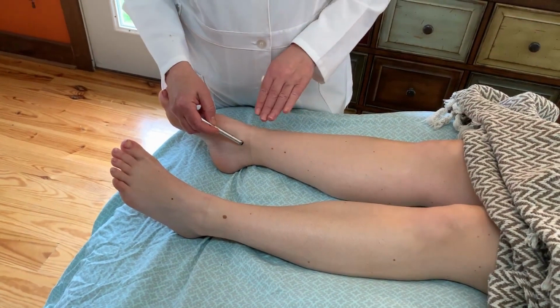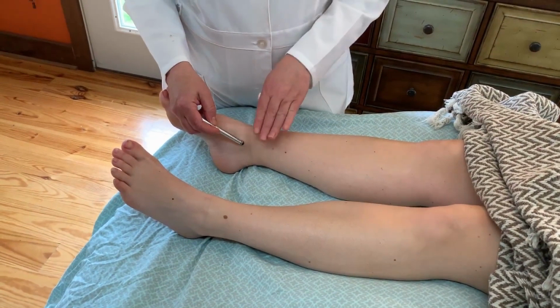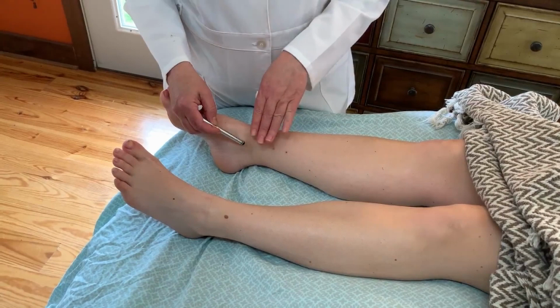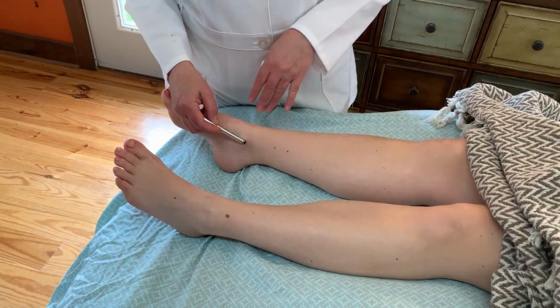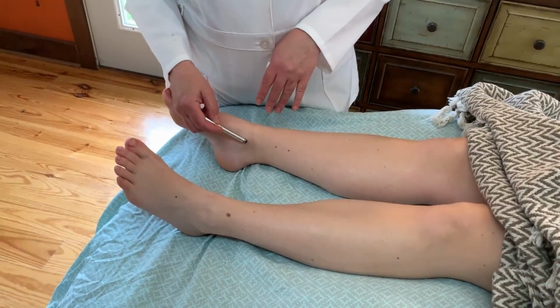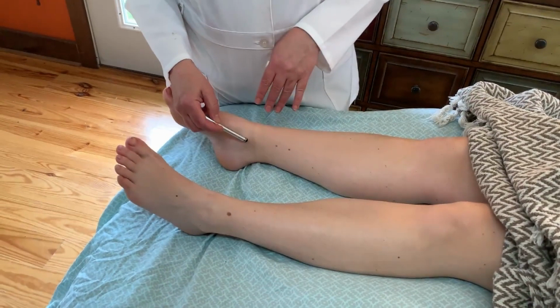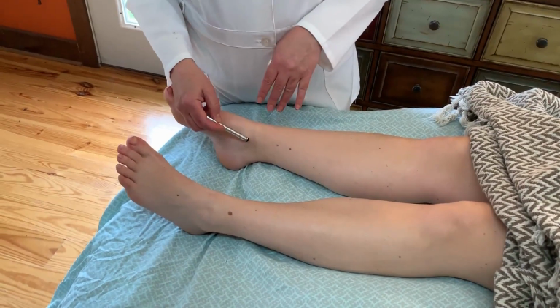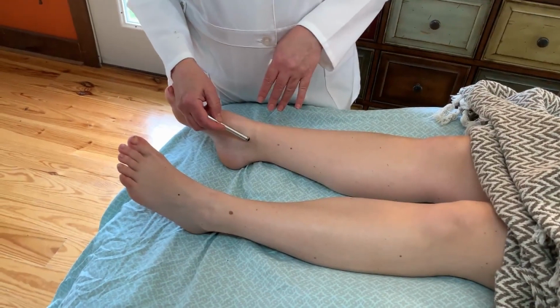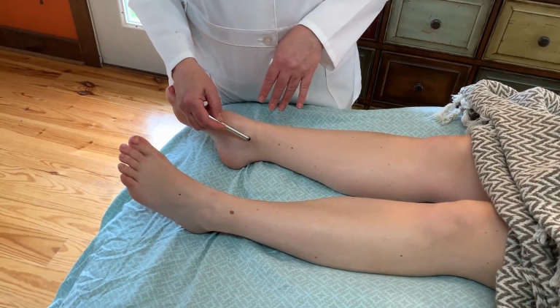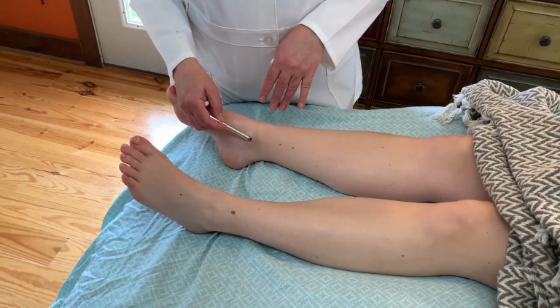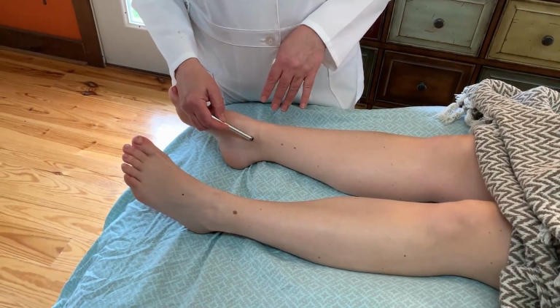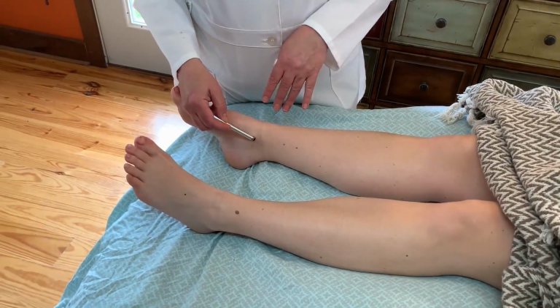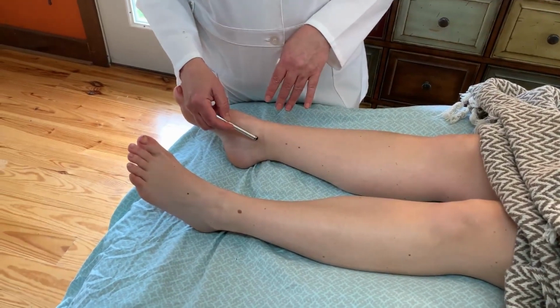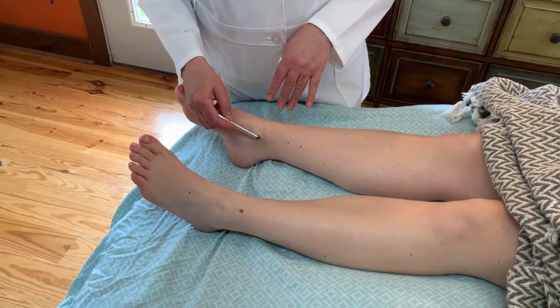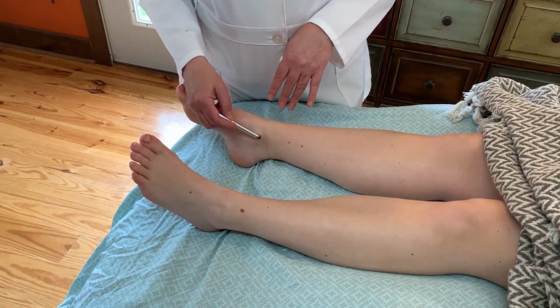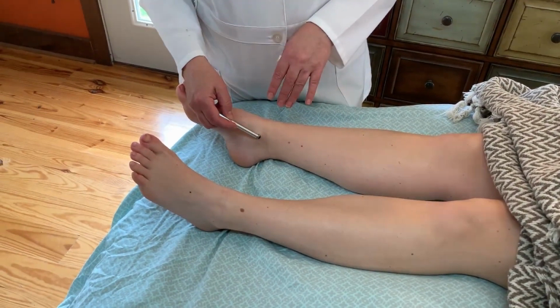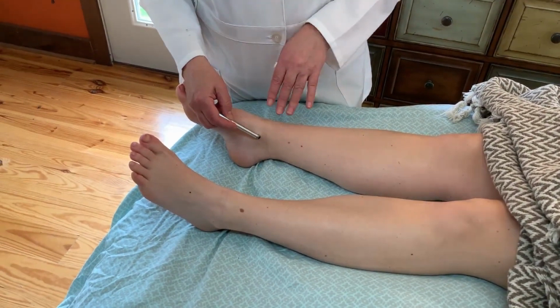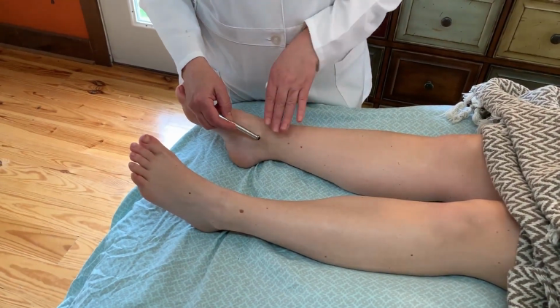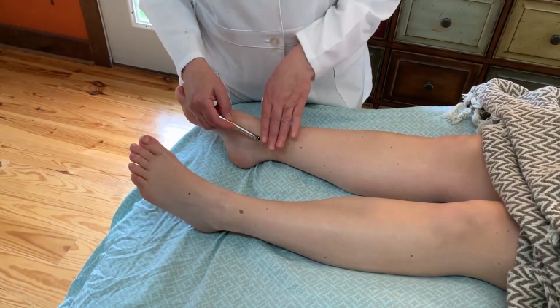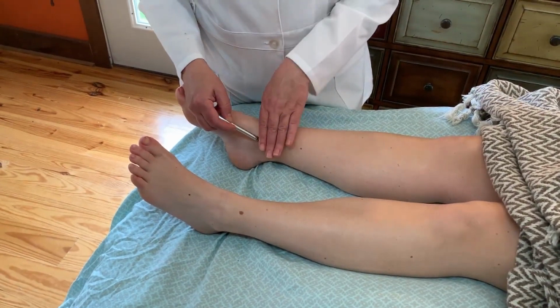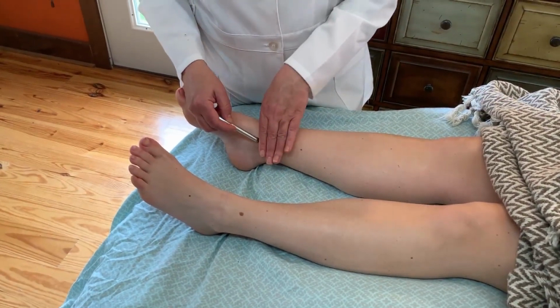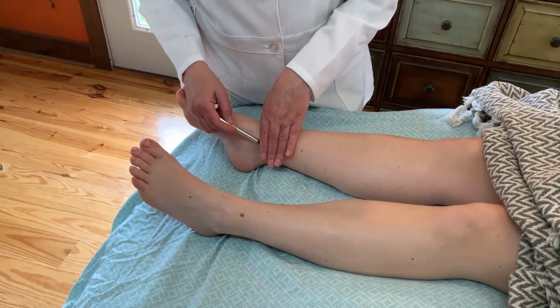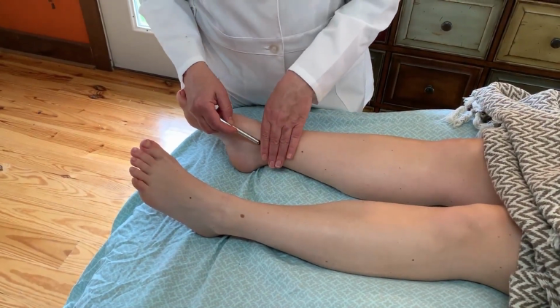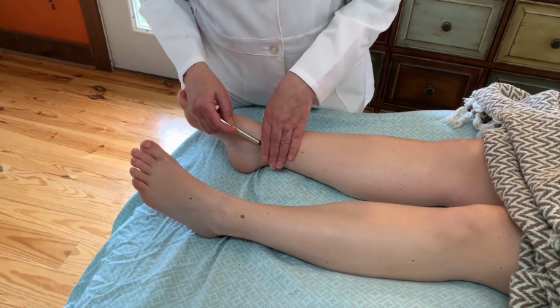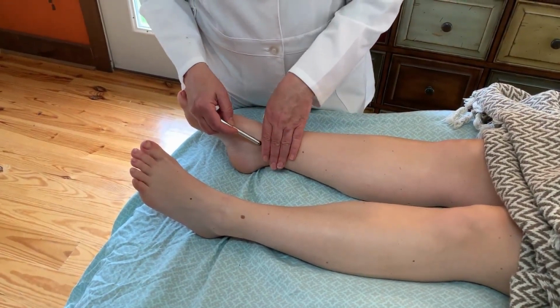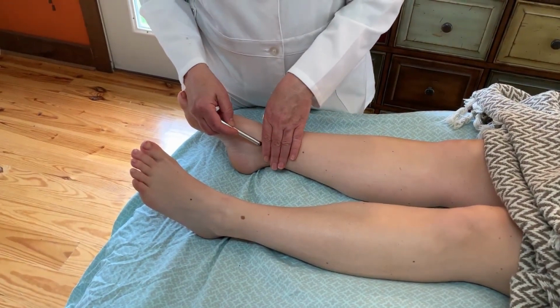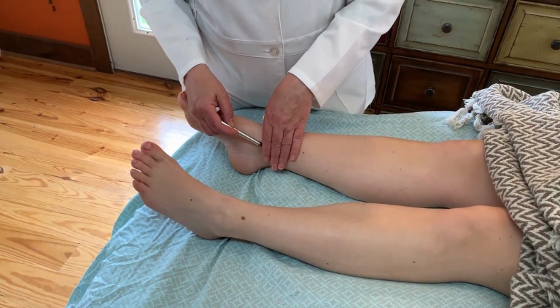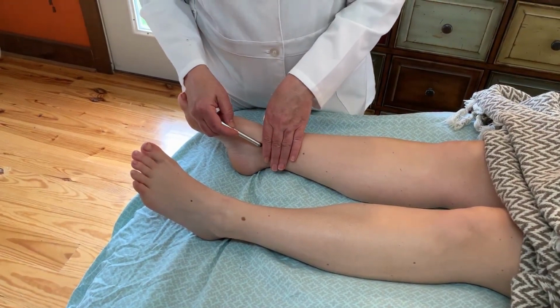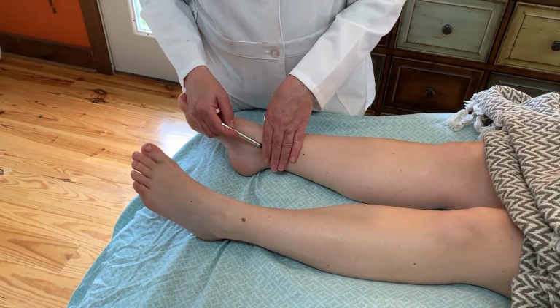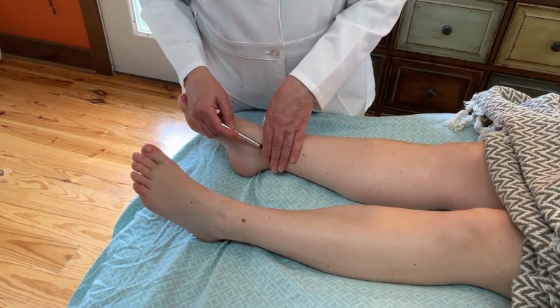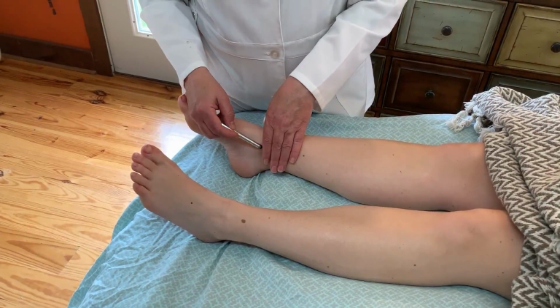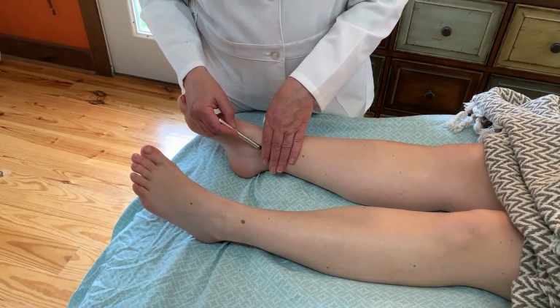Hi, this is Dr. Katherine Brown. I'm here to help you locate acupressure point Spleen 6.